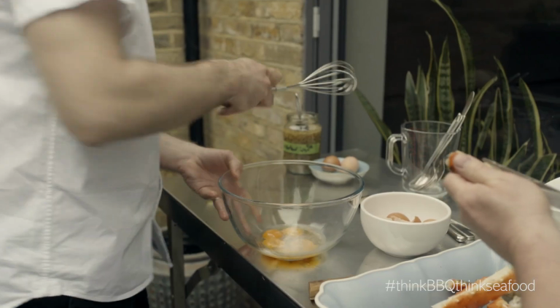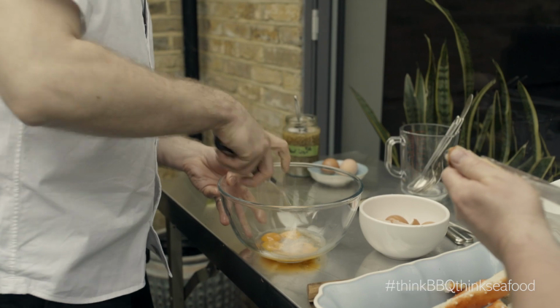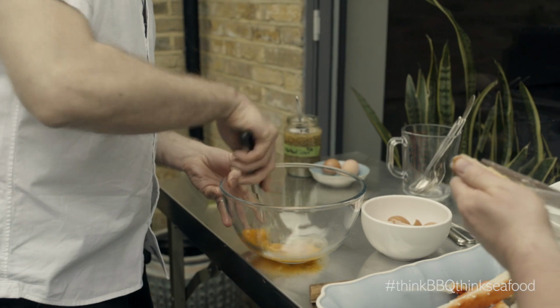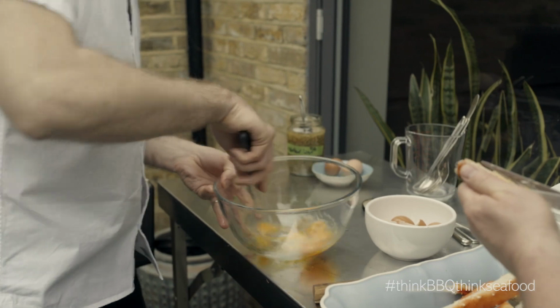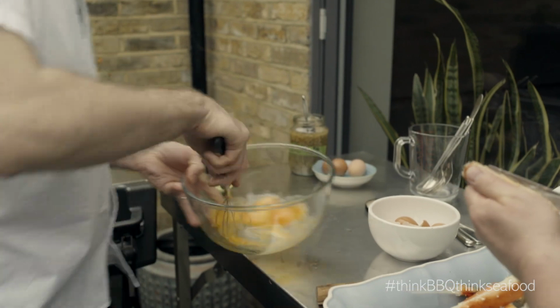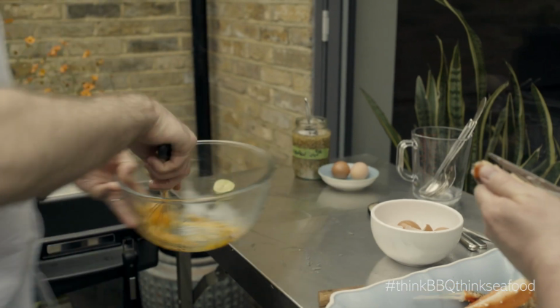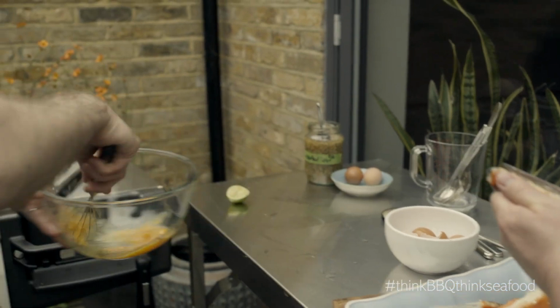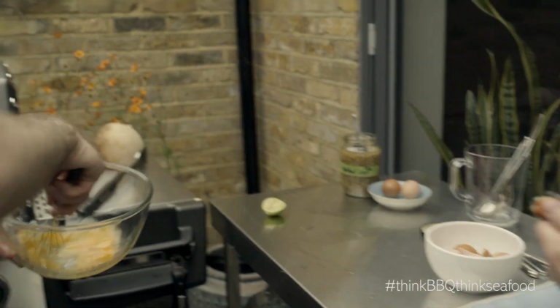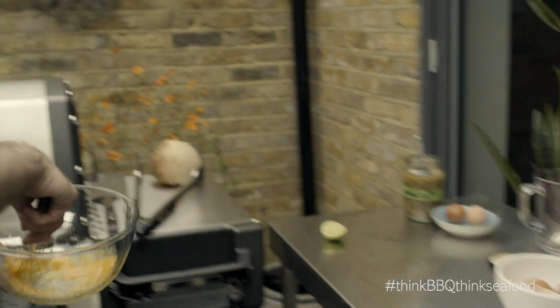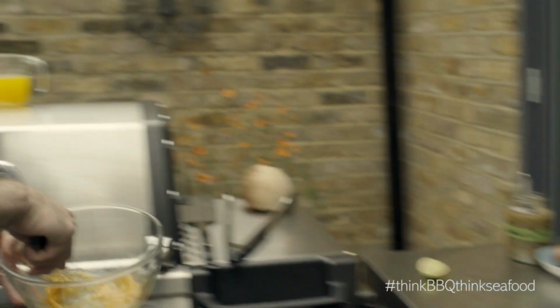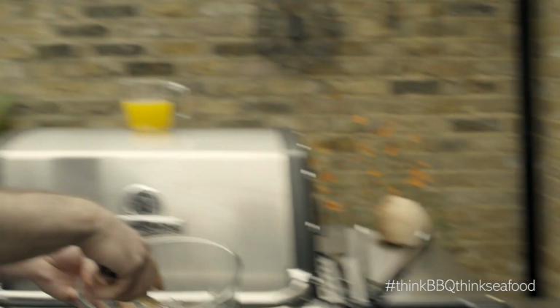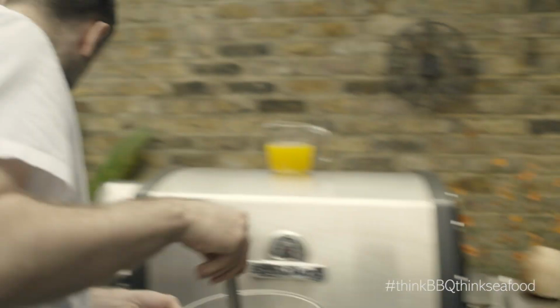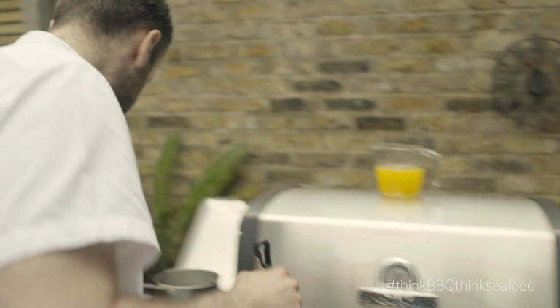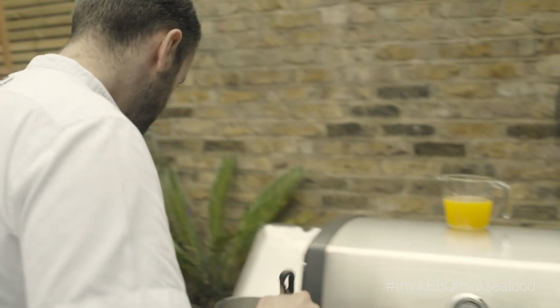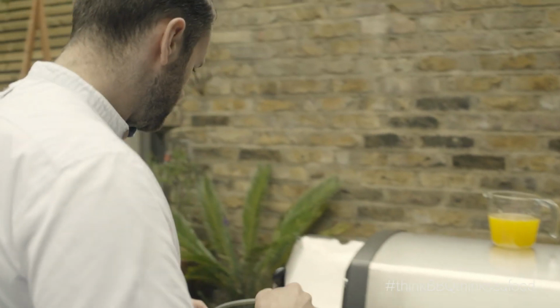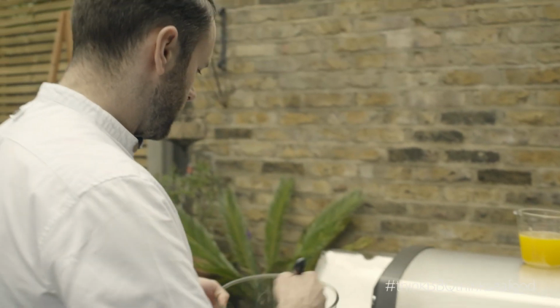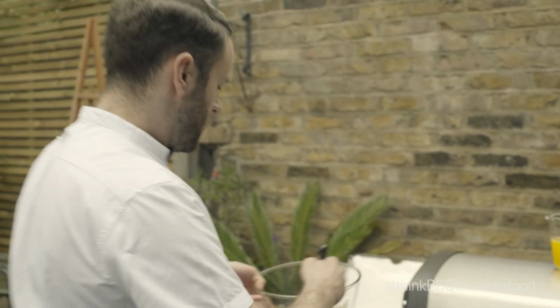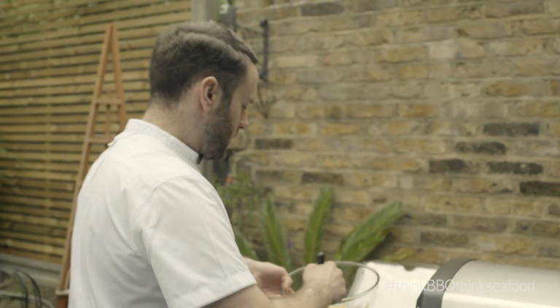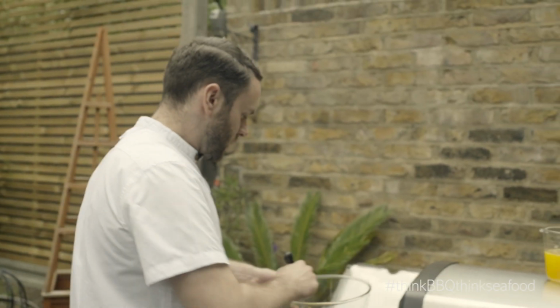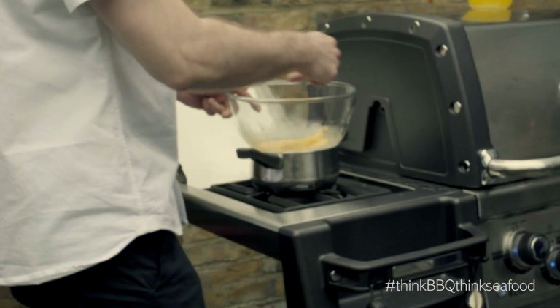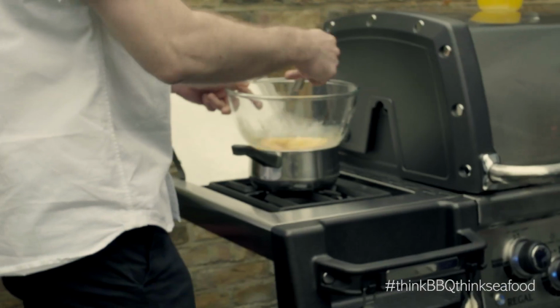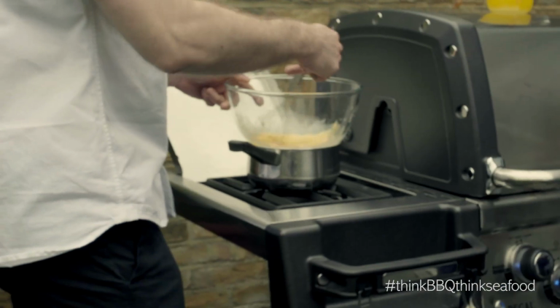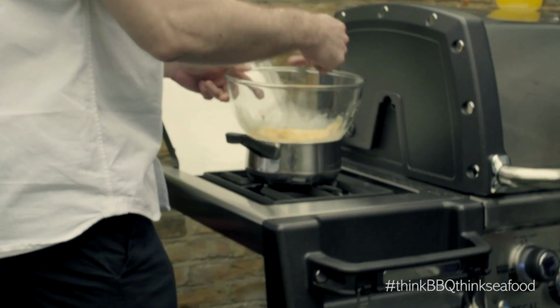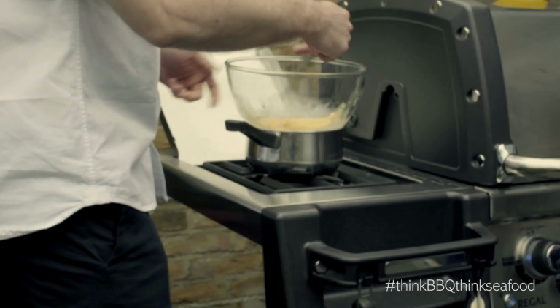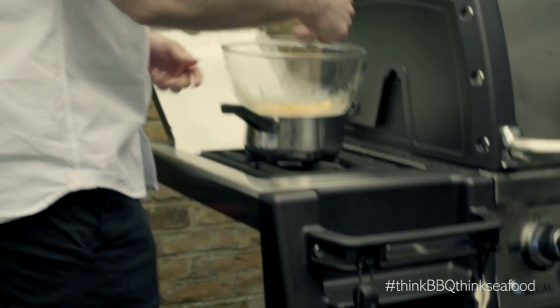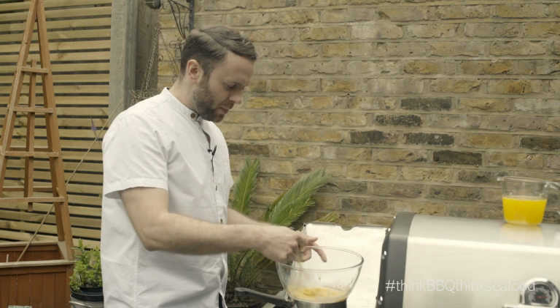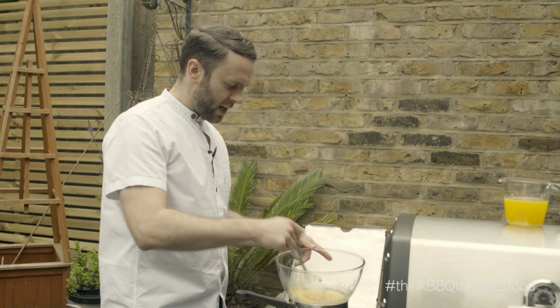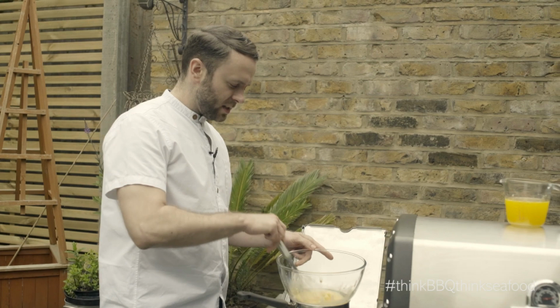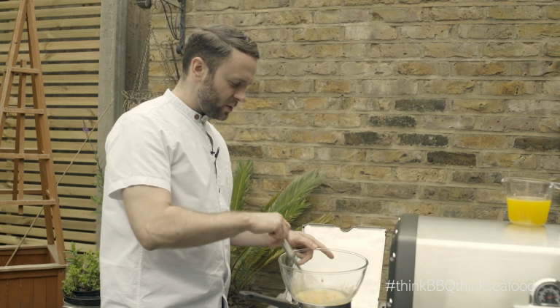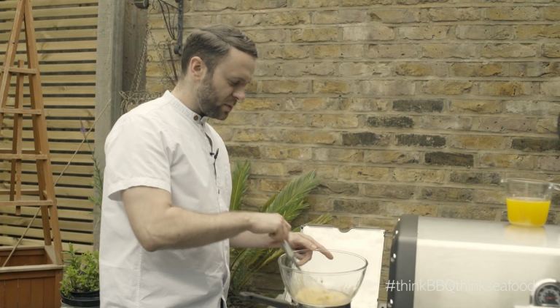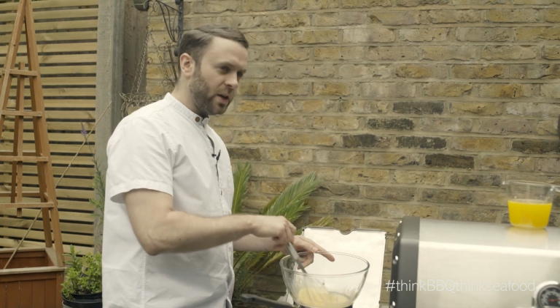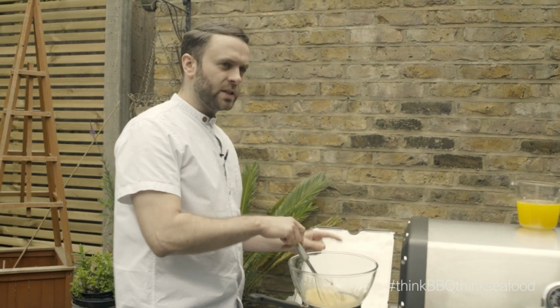I'm just going to whisk it up, so you're just going to make that into an emulsion — into a sabayon. They've got a little hob on the end, which is perfect.